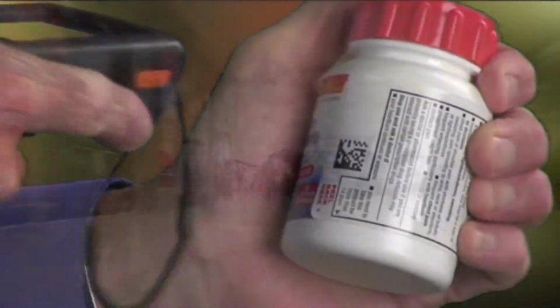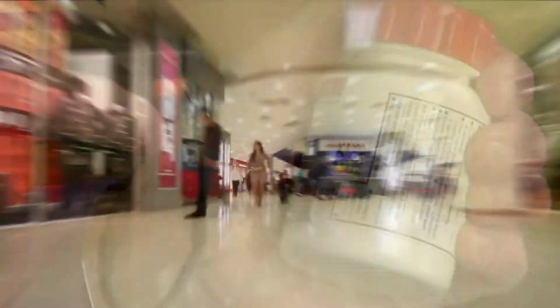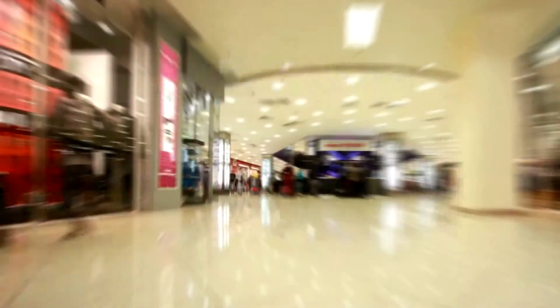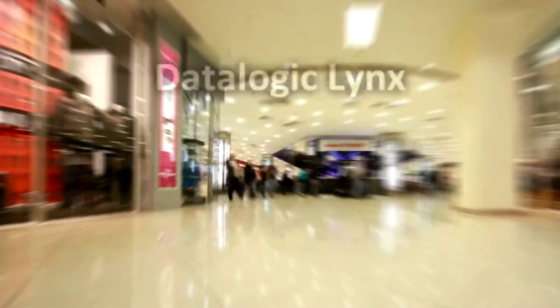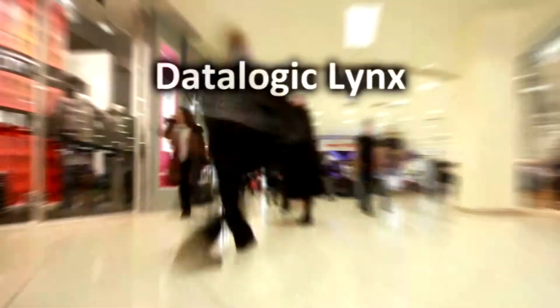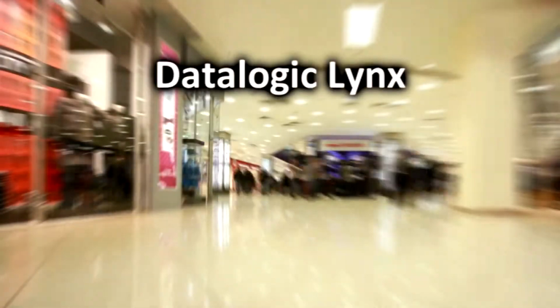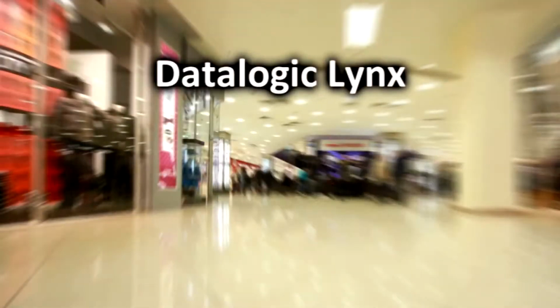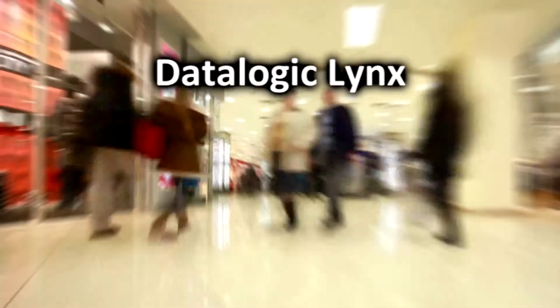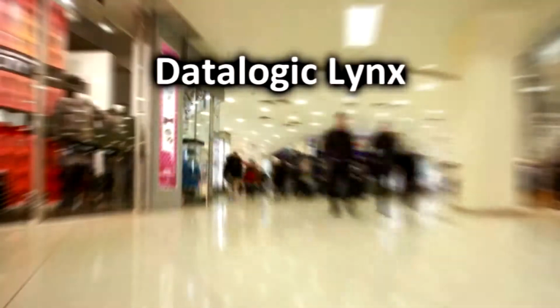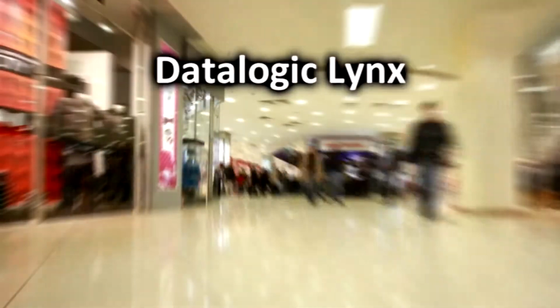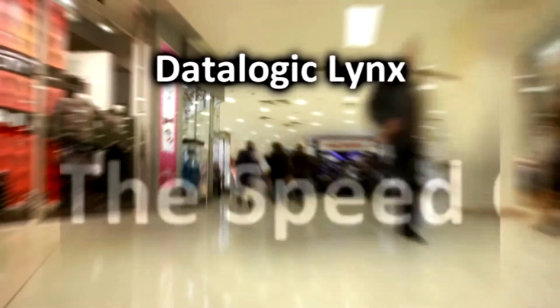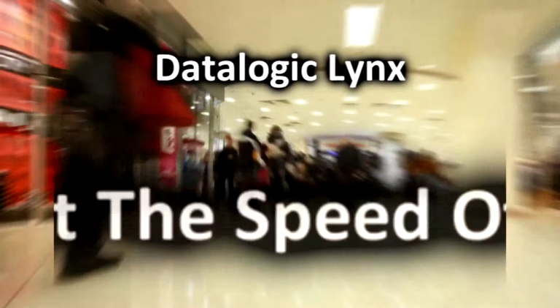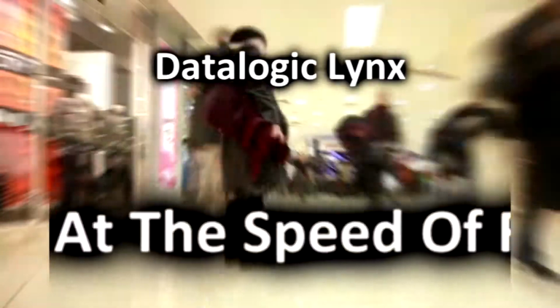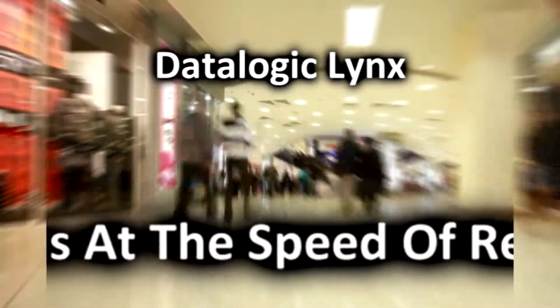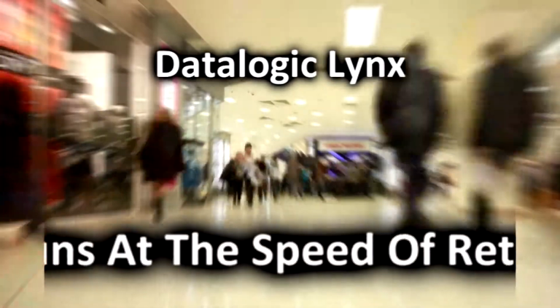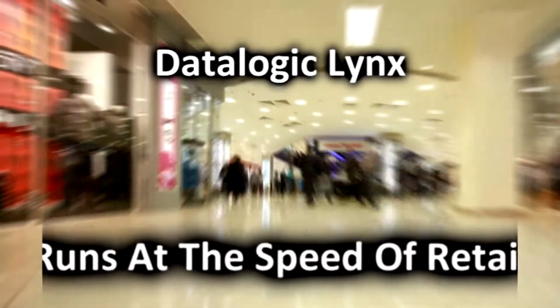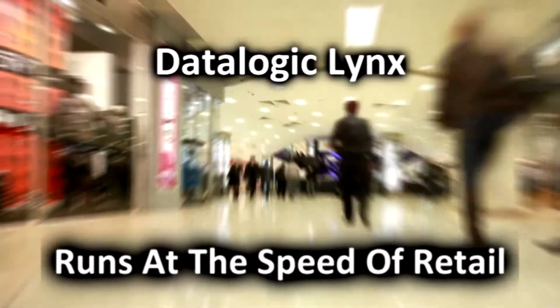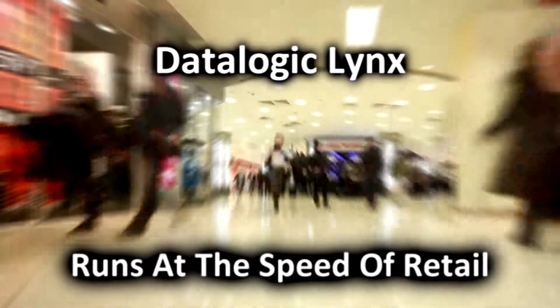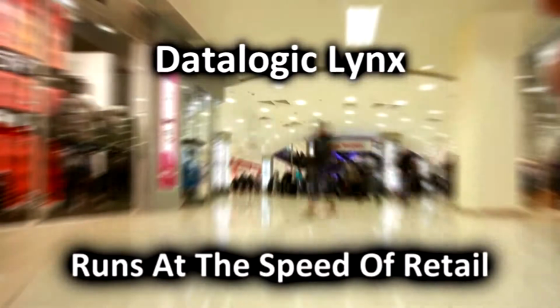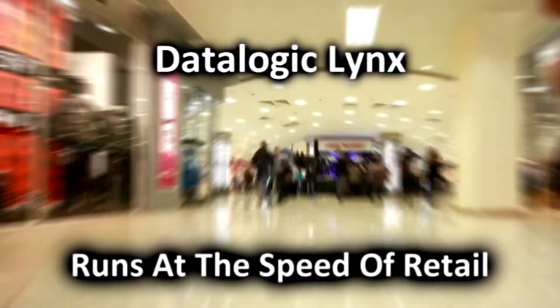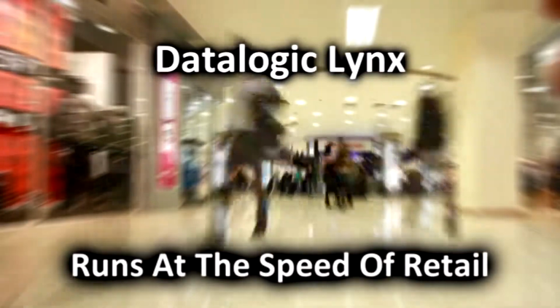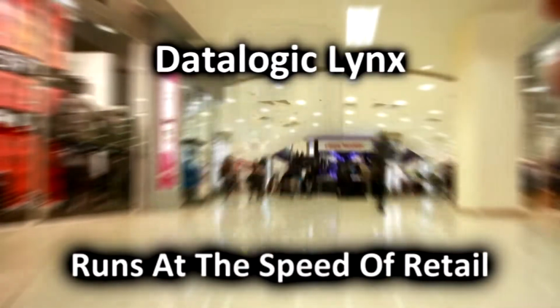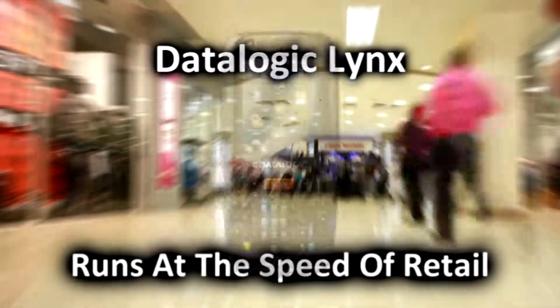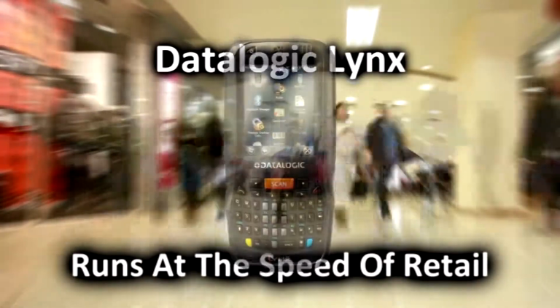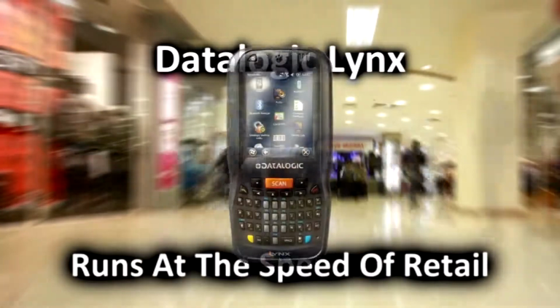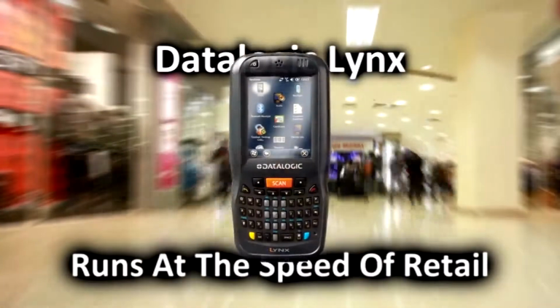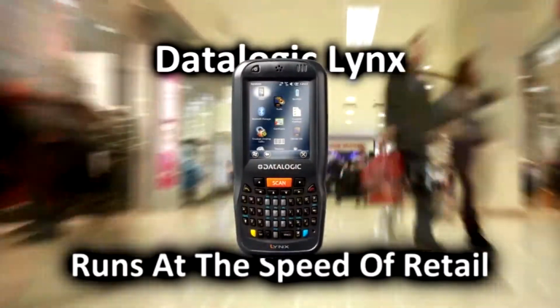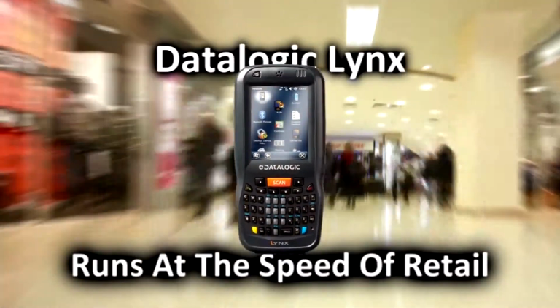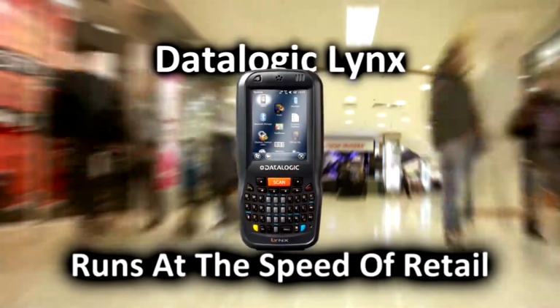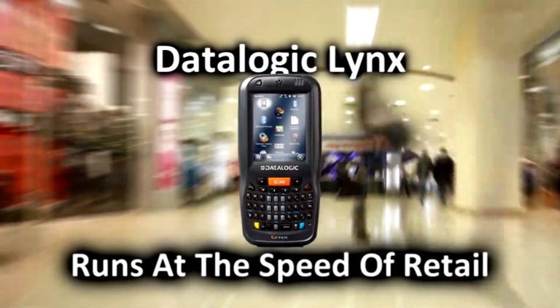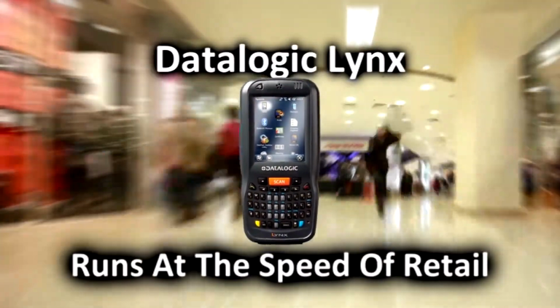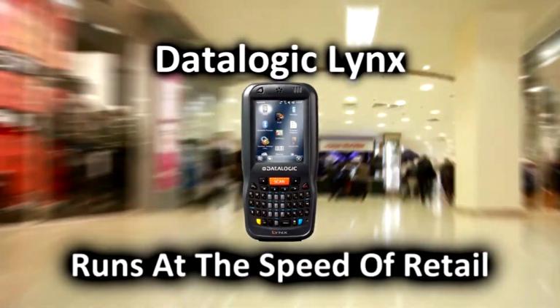Put the speed, power, and ruggedness of the Datalogic Lynx in your pocket and run at the speed of retail.